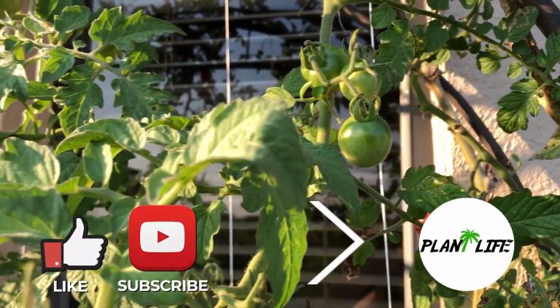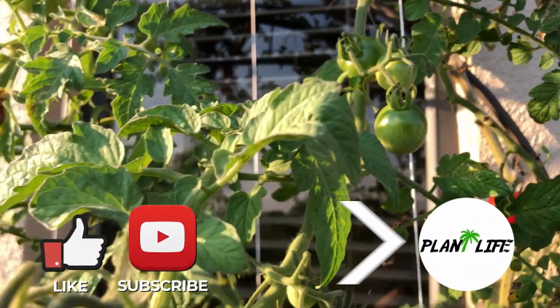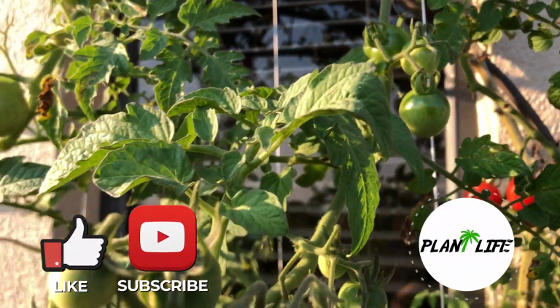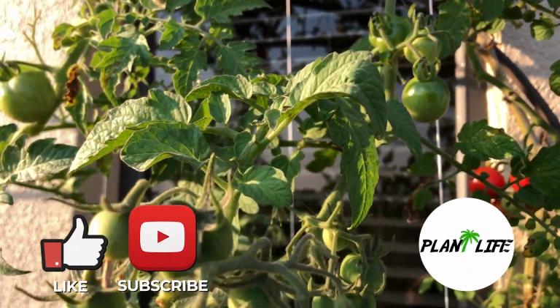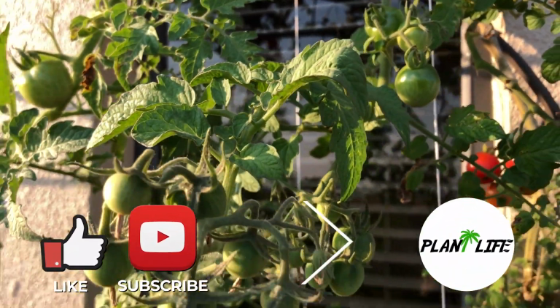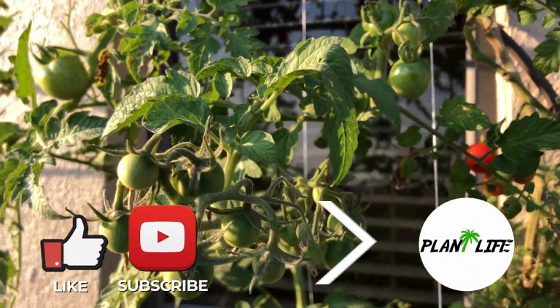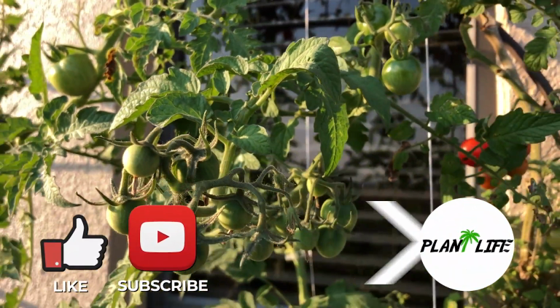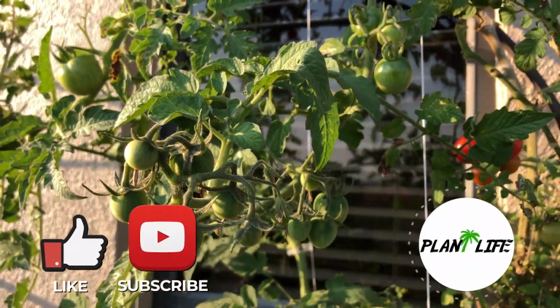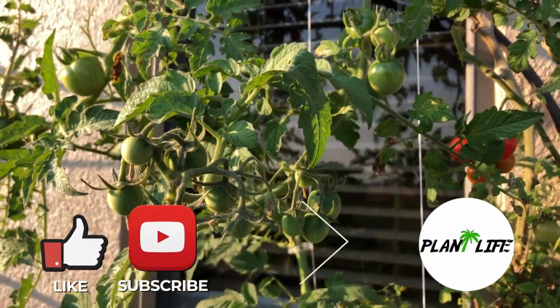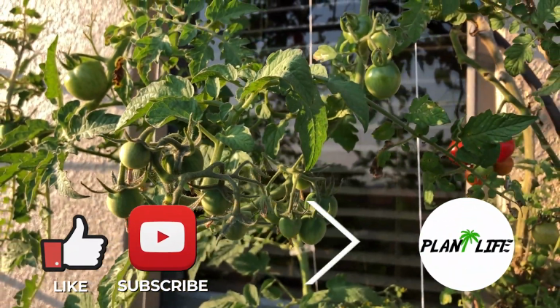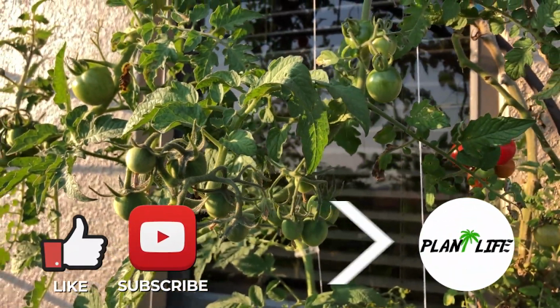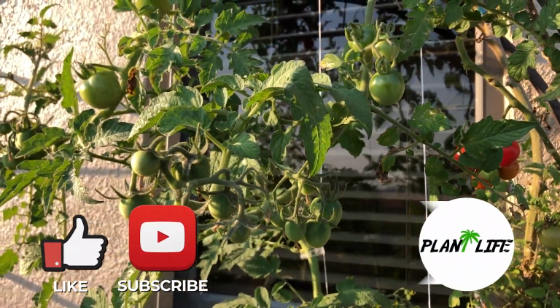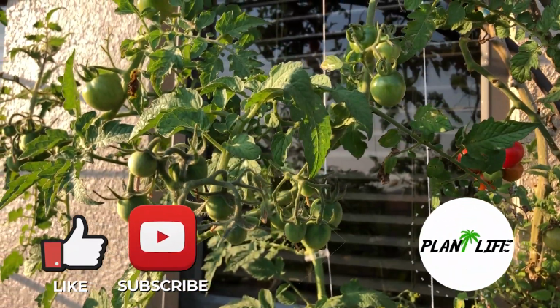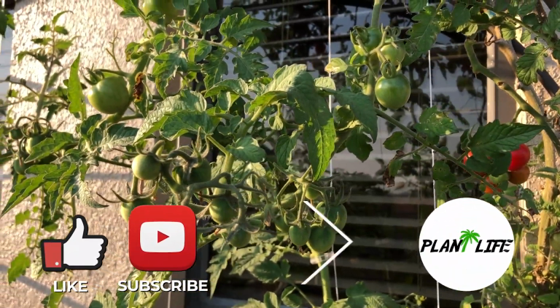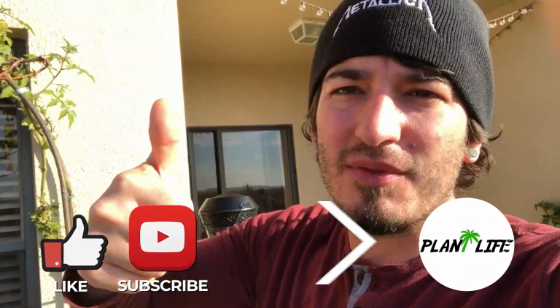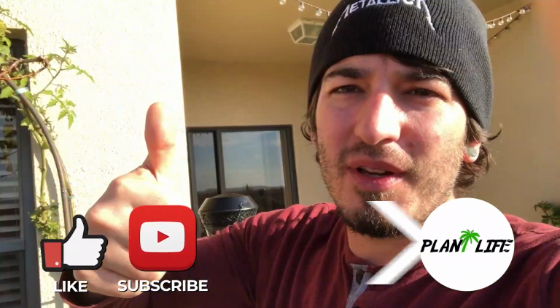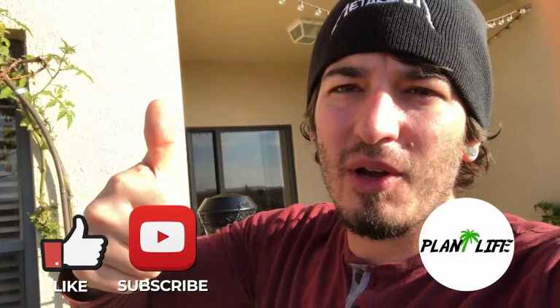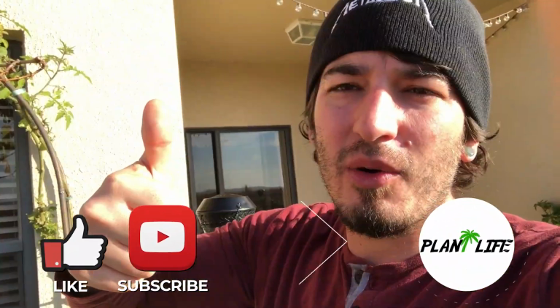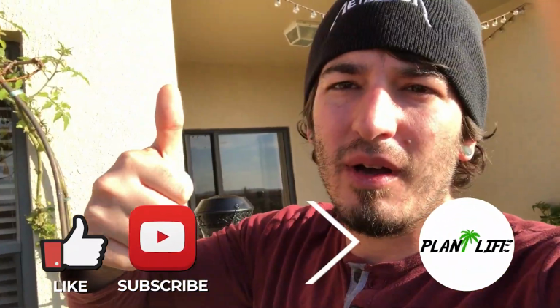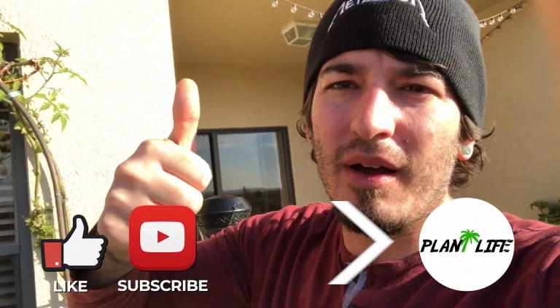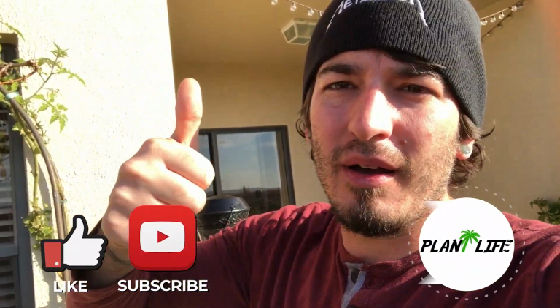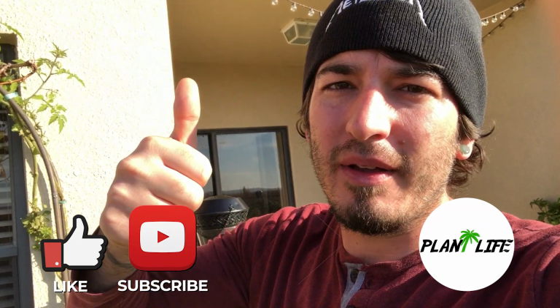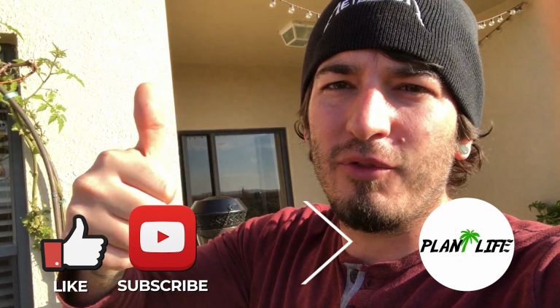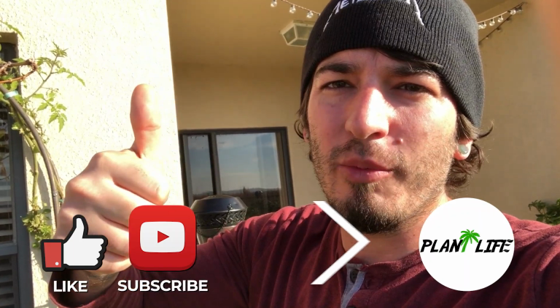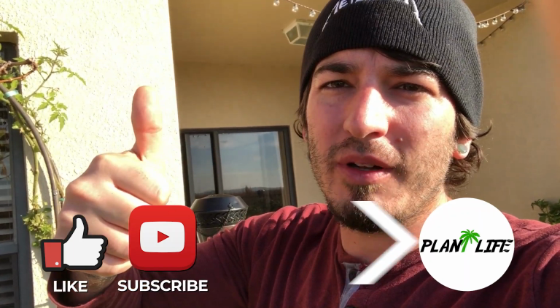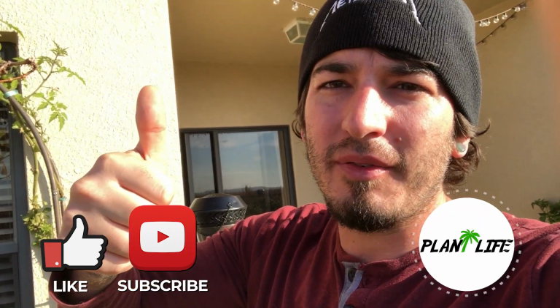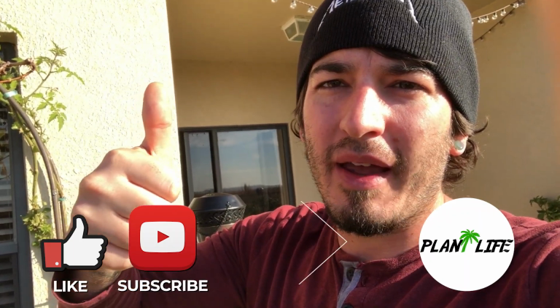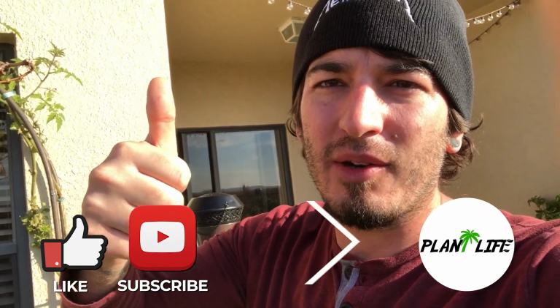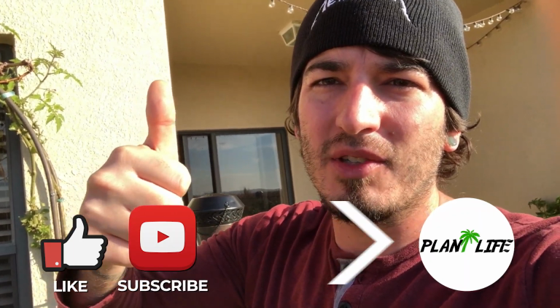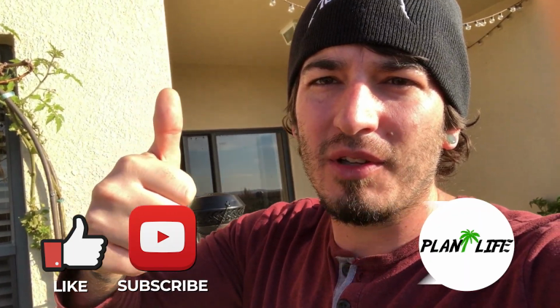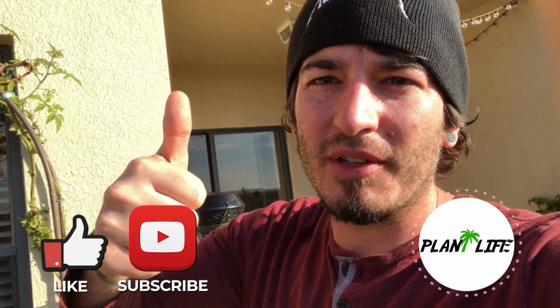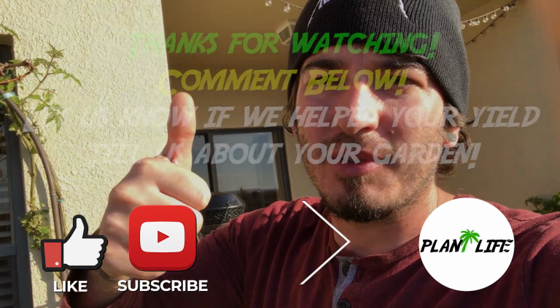Like and subscribe if you guys found this video informative, and I'll see you on the next one.